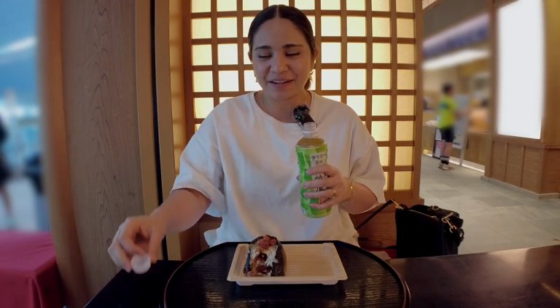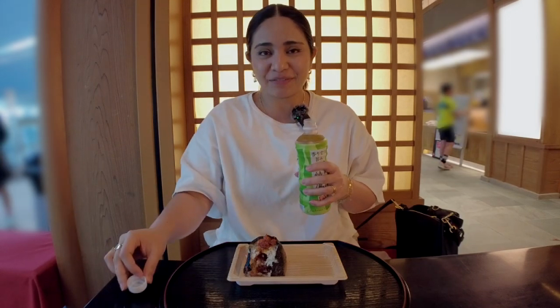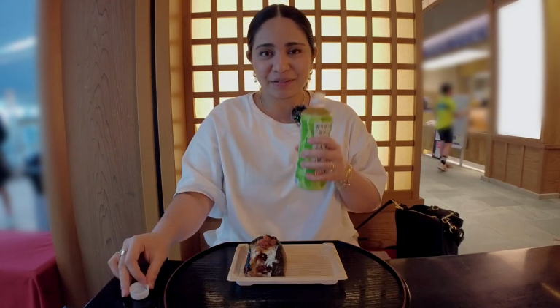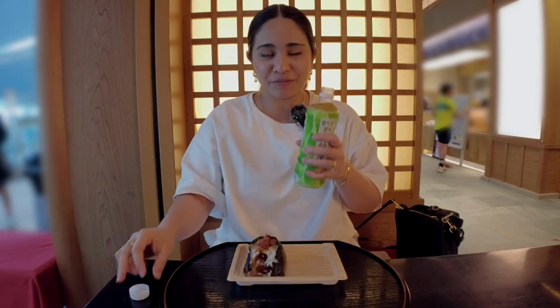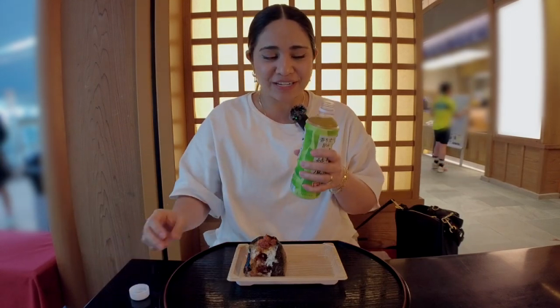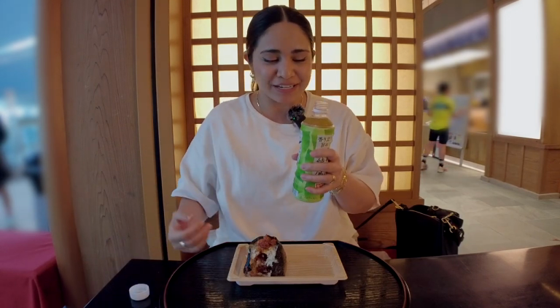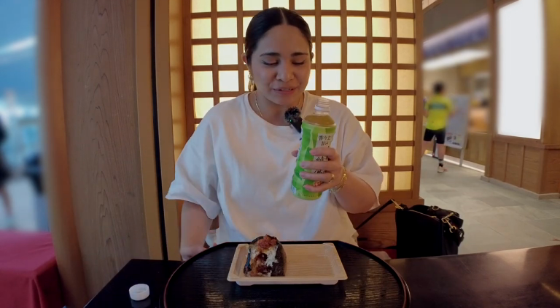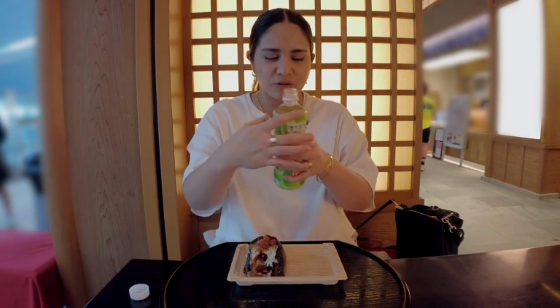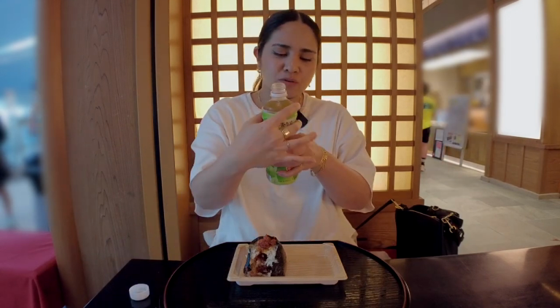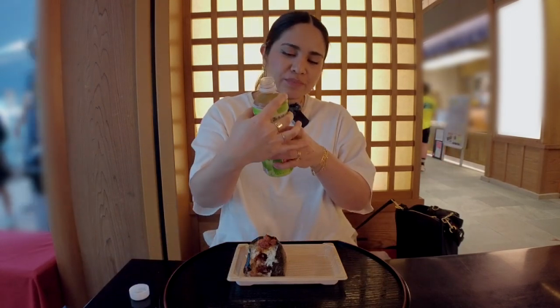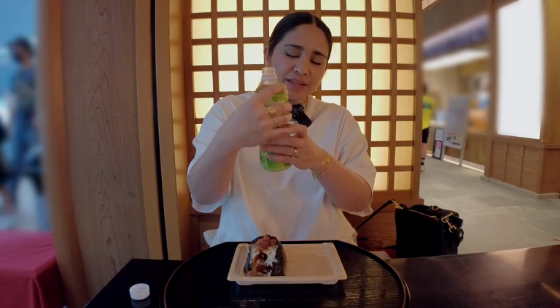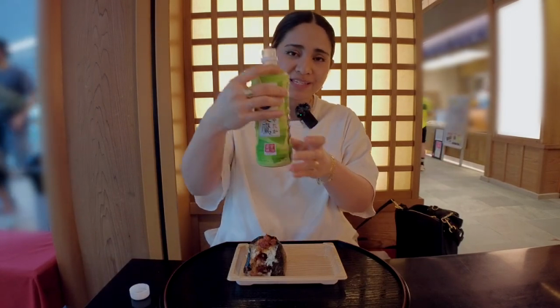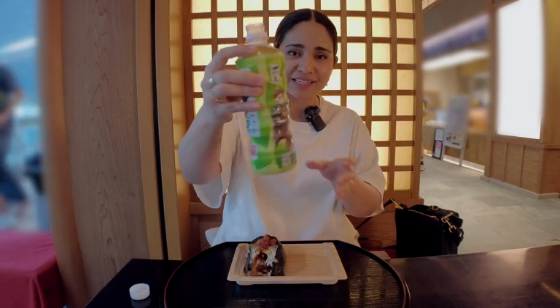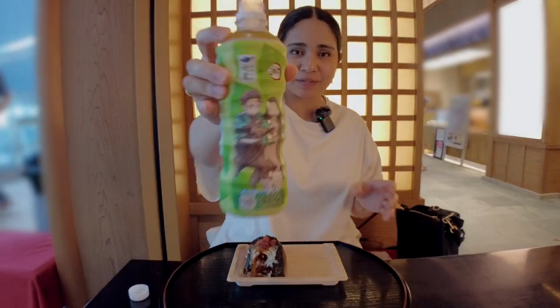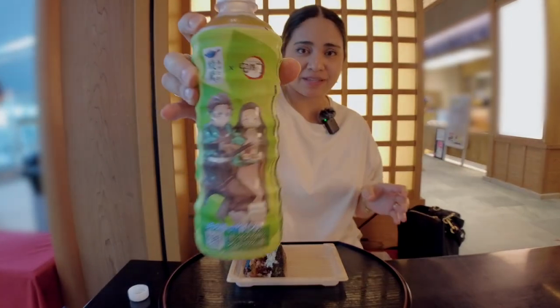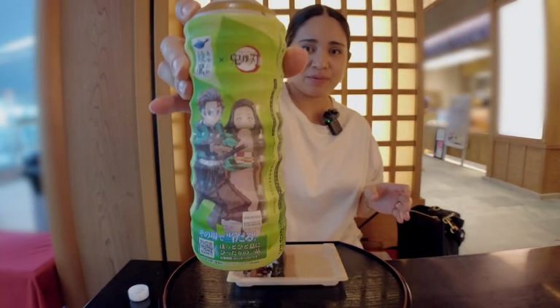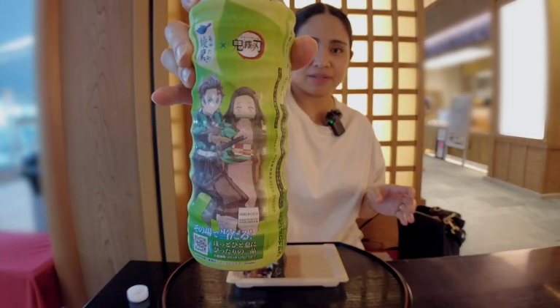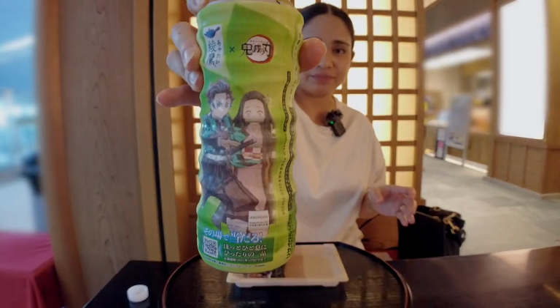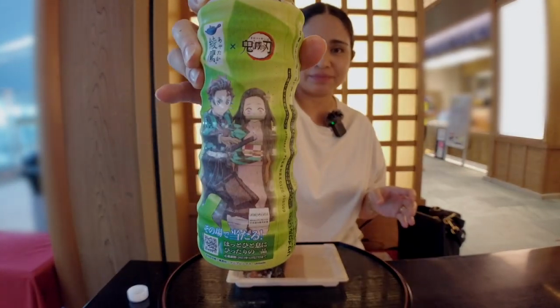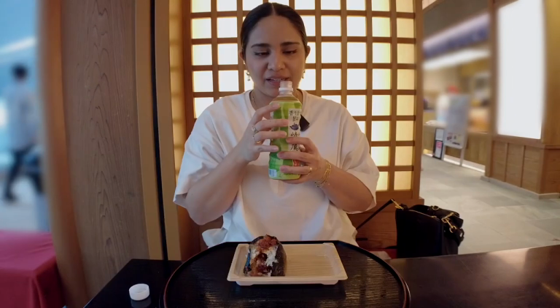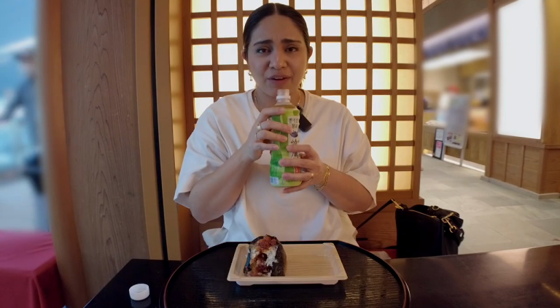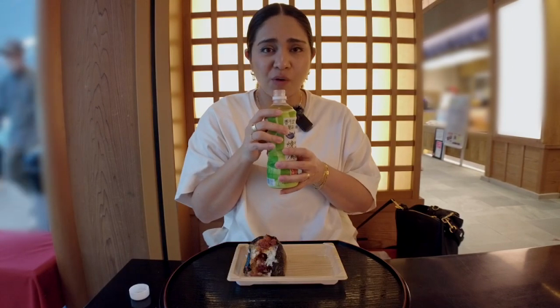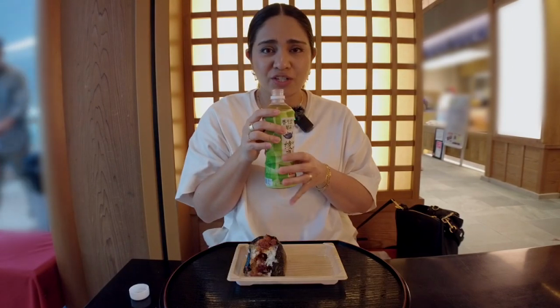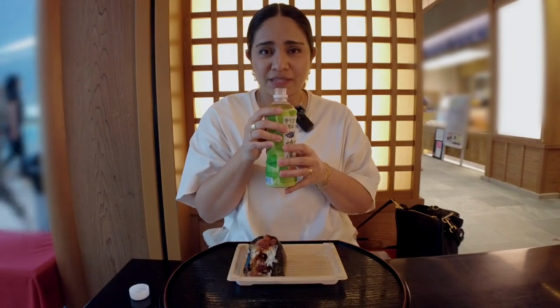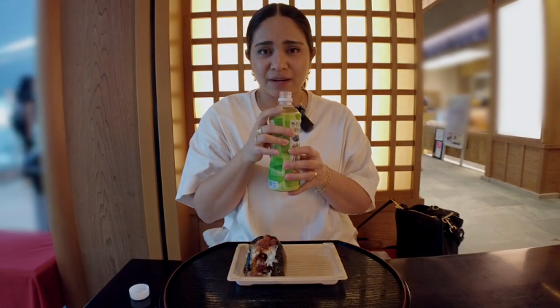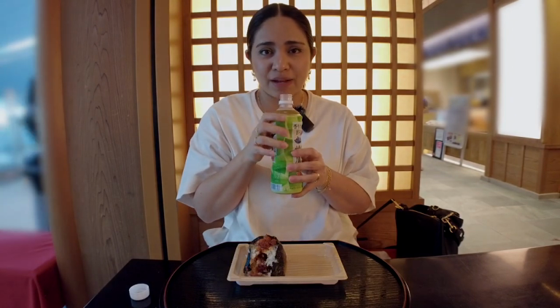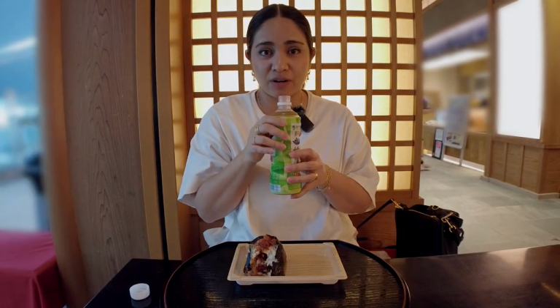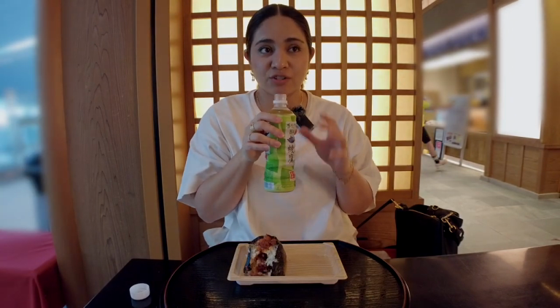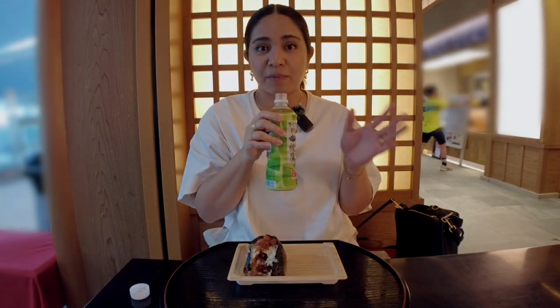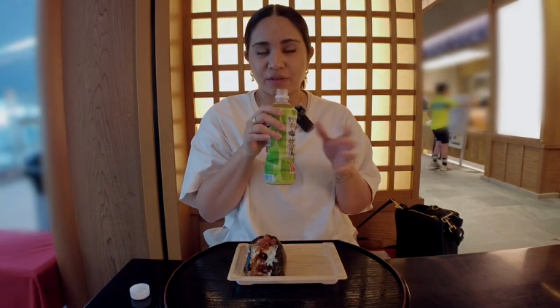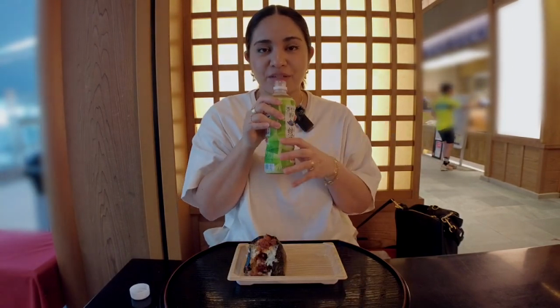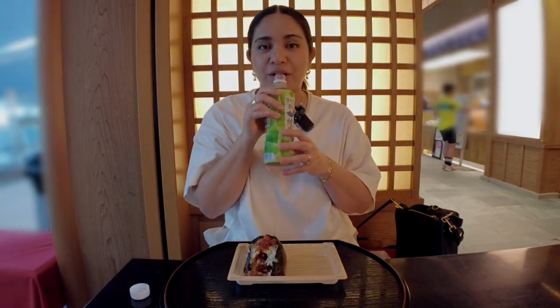Gotta have a little bit of green tea. Oh, this is a Demon Slayer one. I've never watched Demon Slayer, but I've heard so many good things about it.